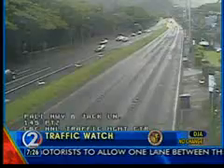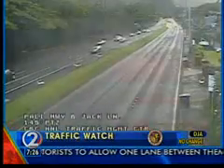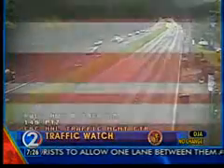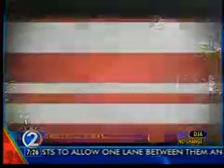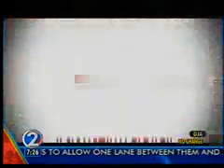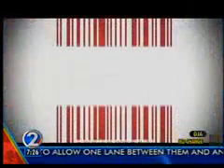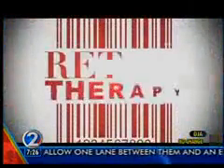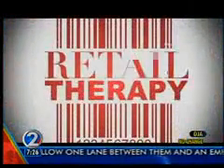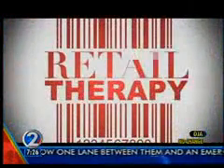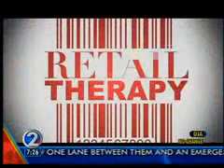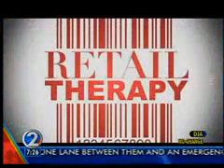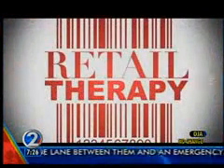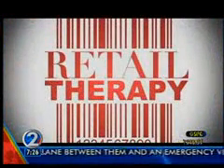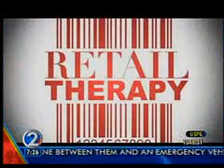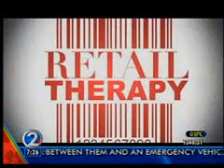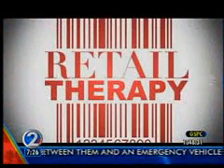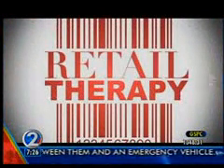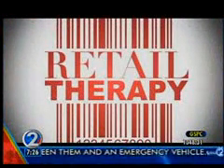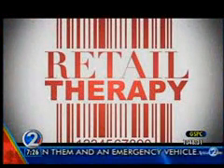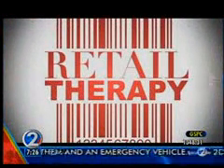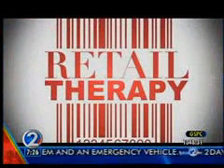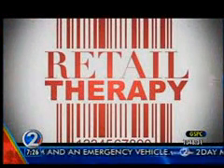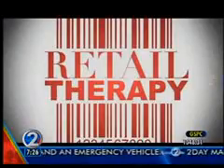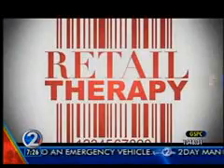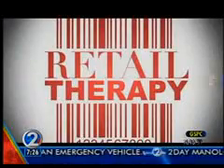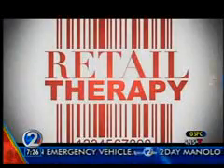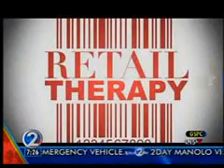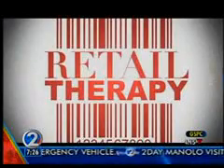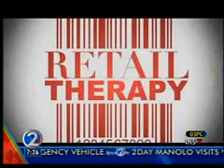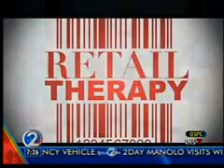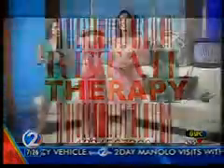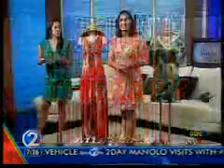Good morning to you, Taizo. It is time for Retail Therapy. We welcome in Robin G. with Ala Moana Center.